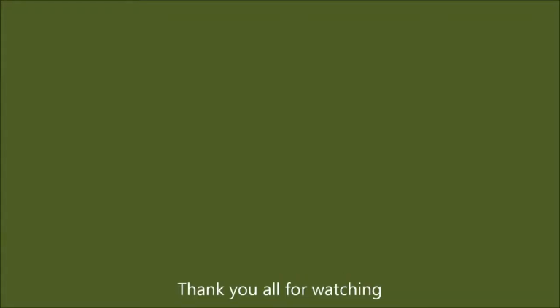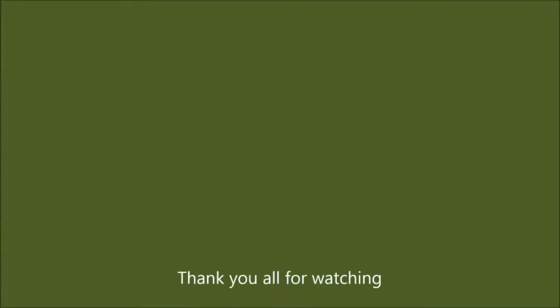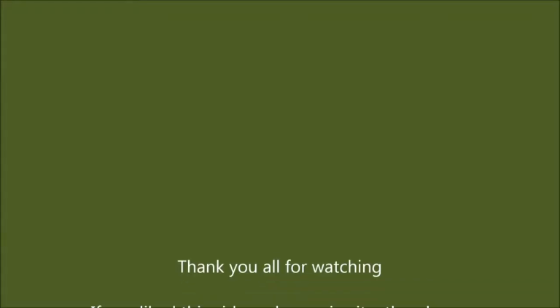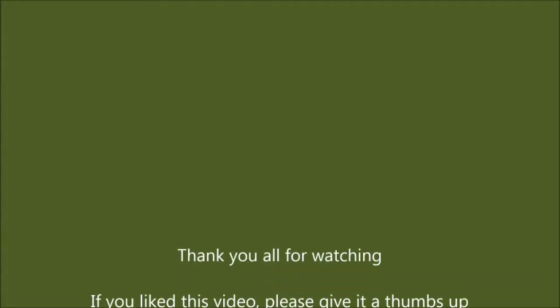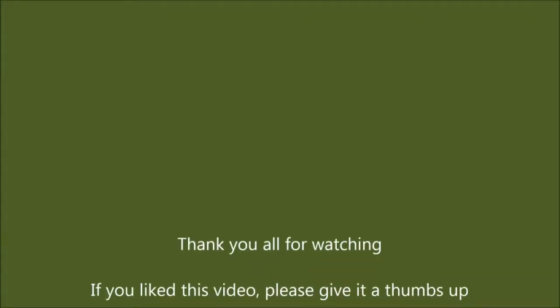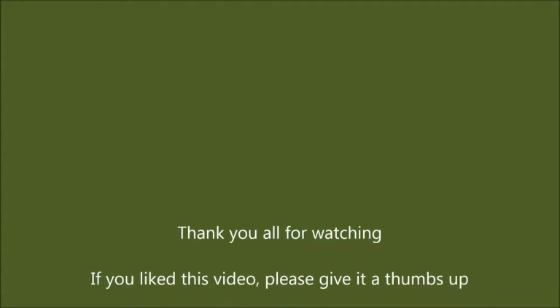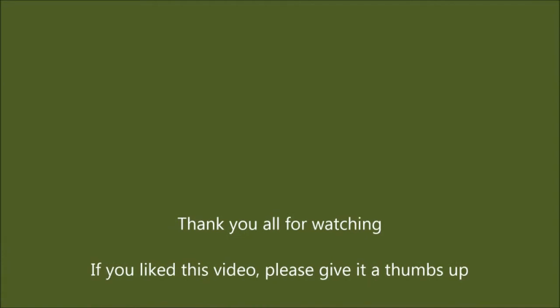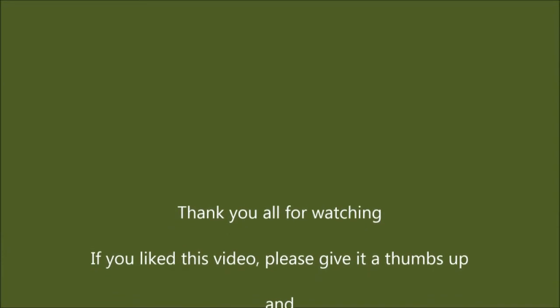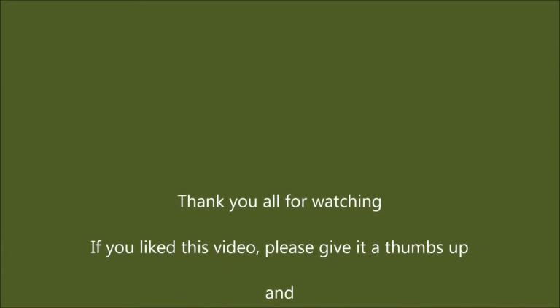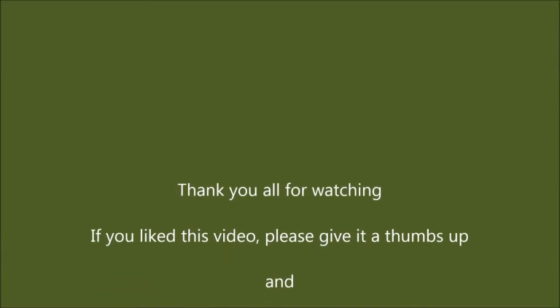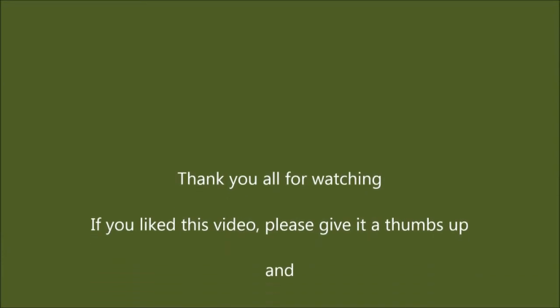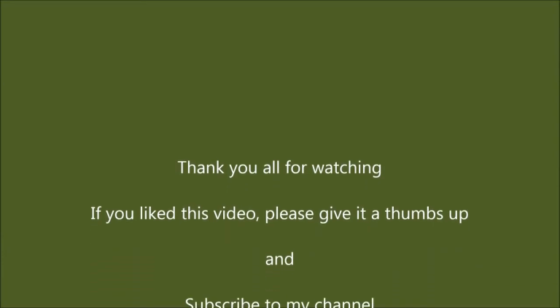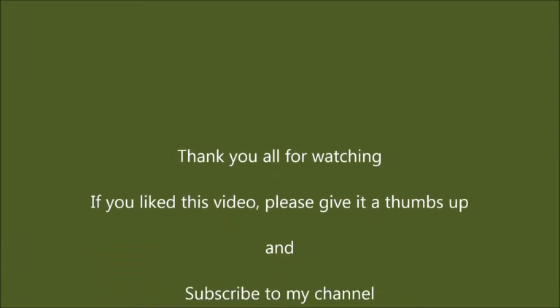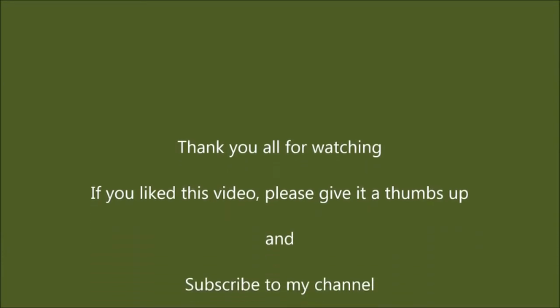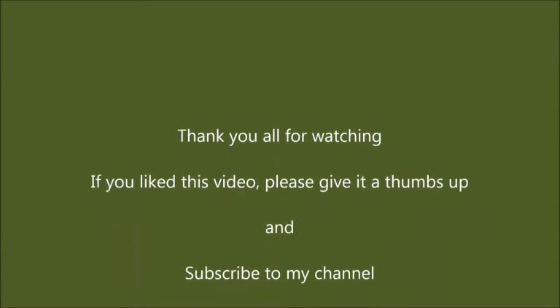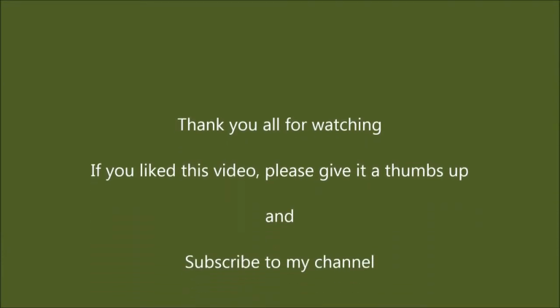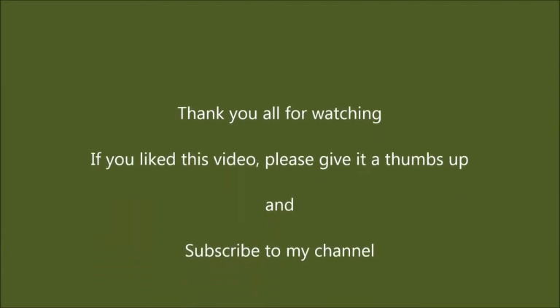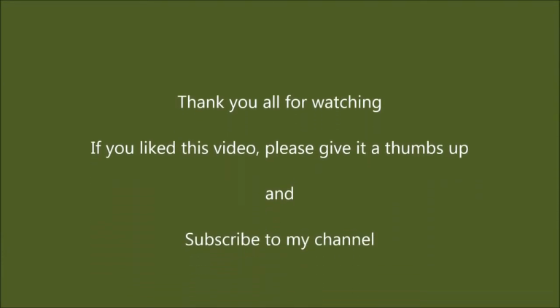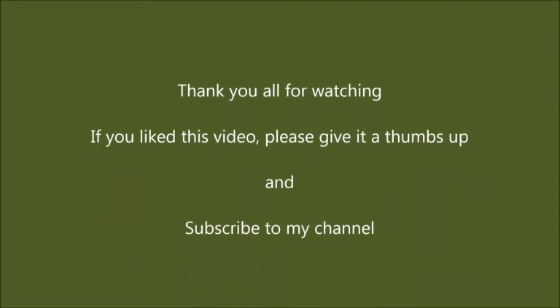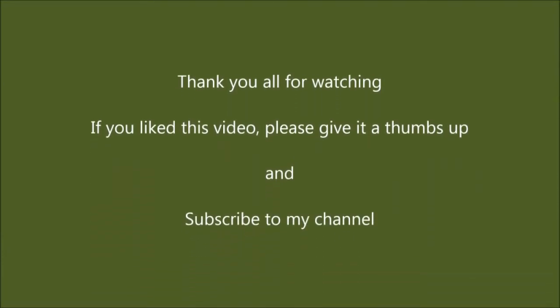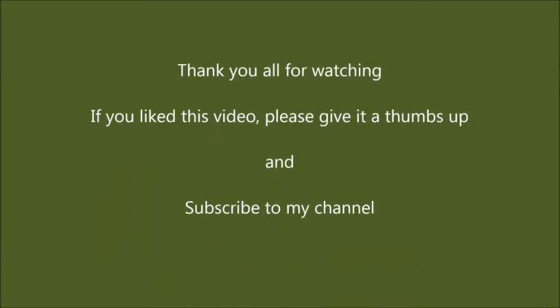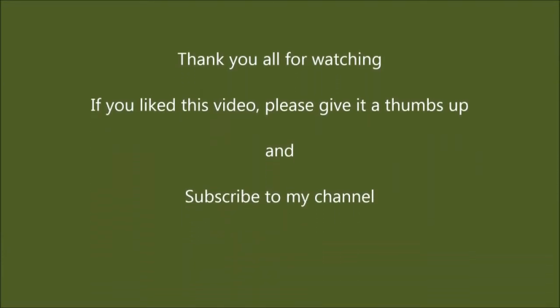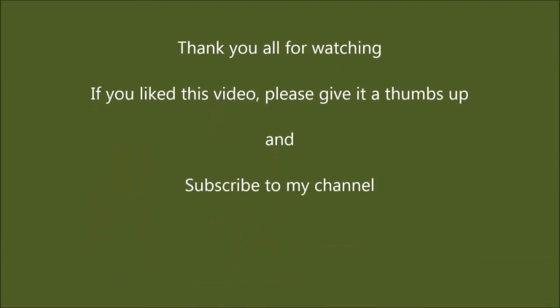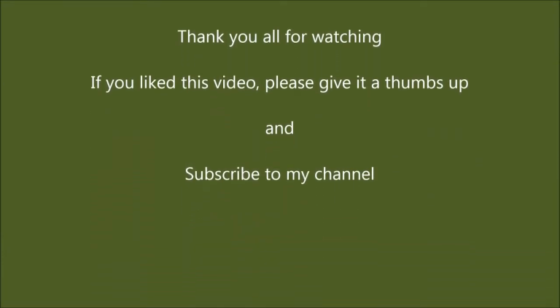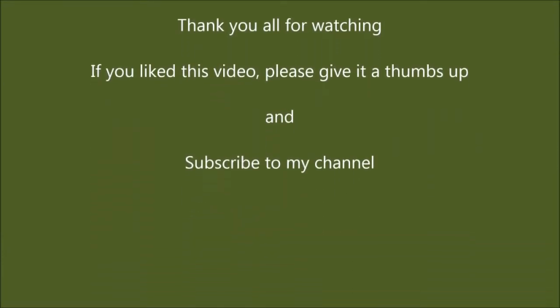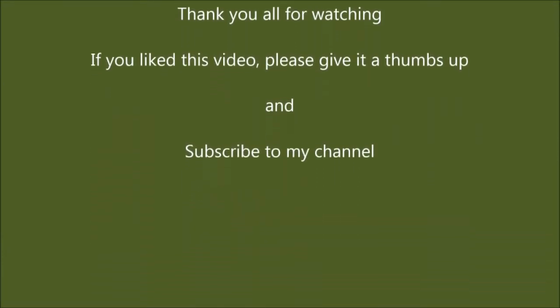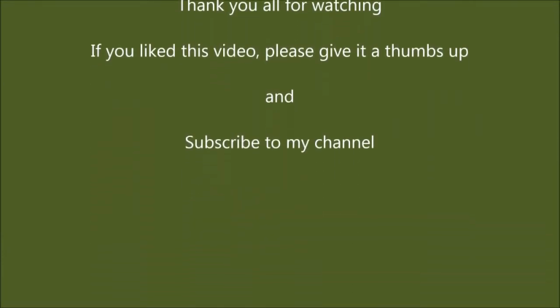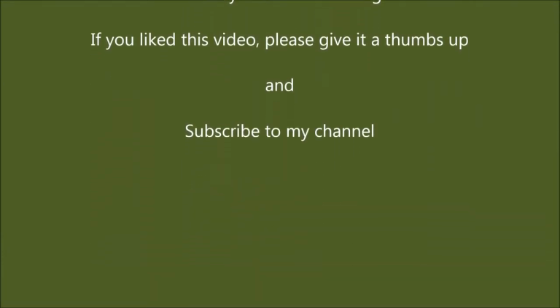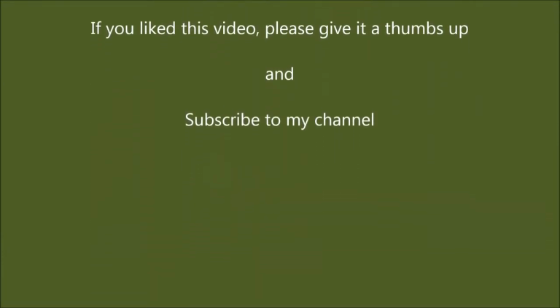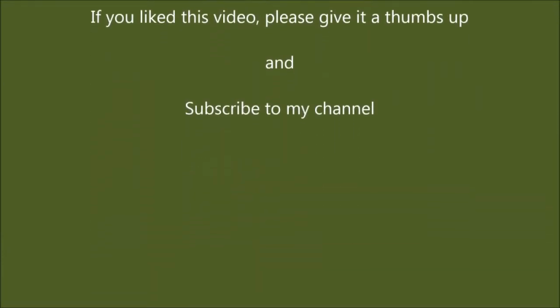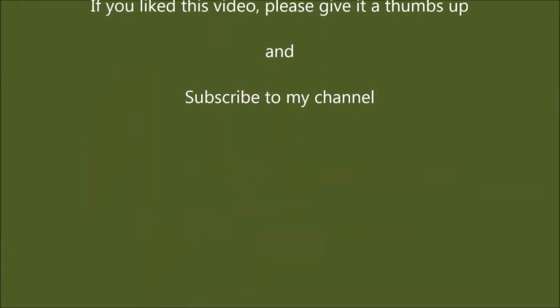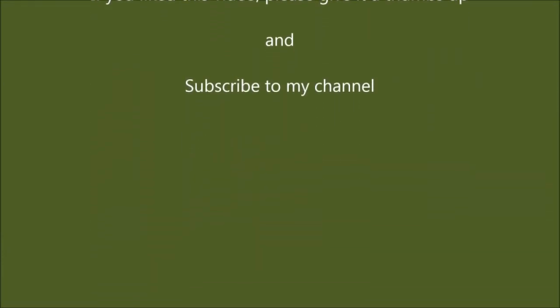Thank you all for watching. If you like this video please give it a thumbs up and subscribe to my channel.